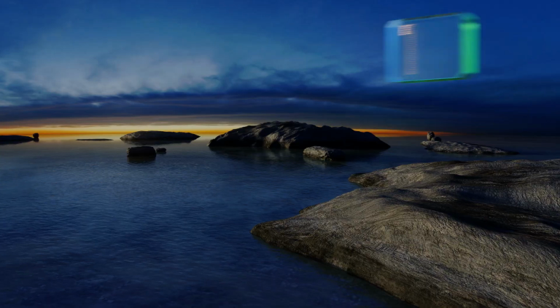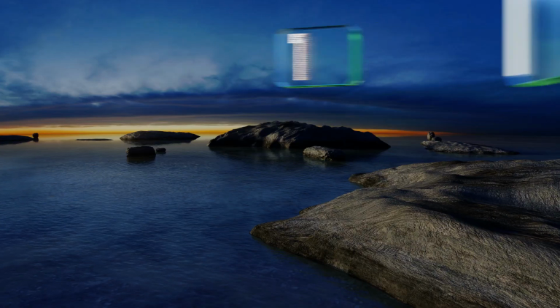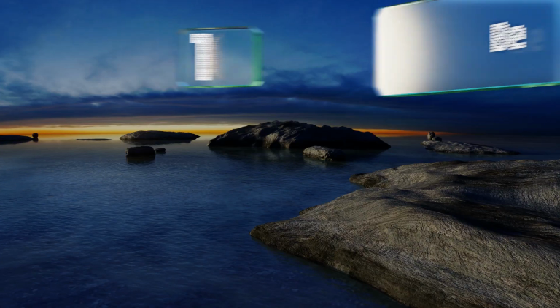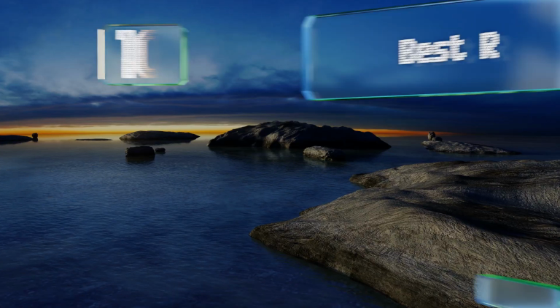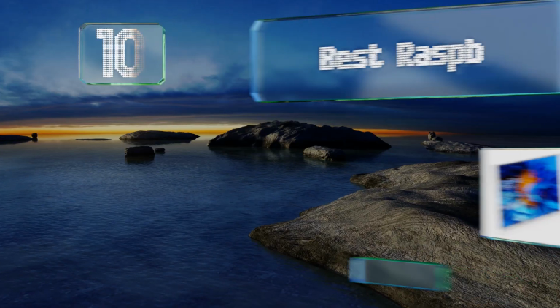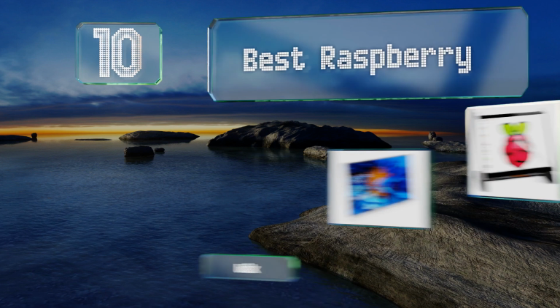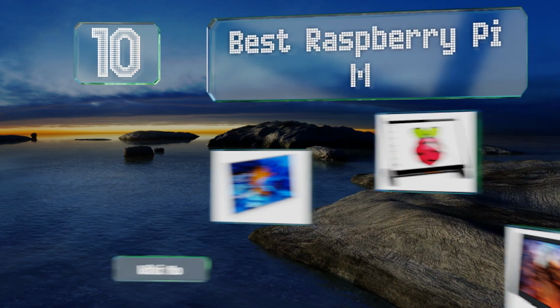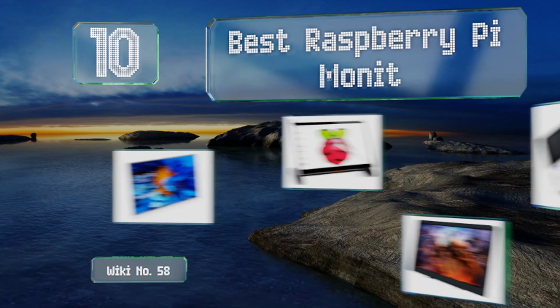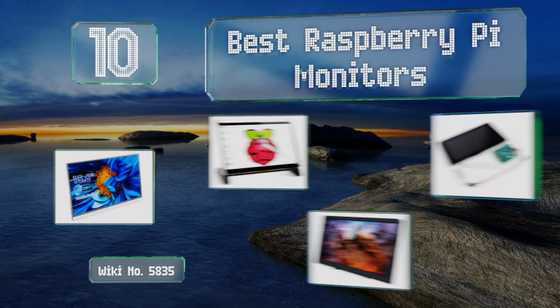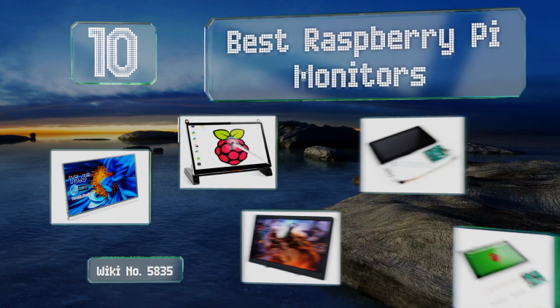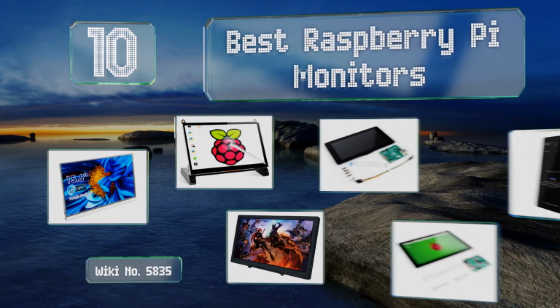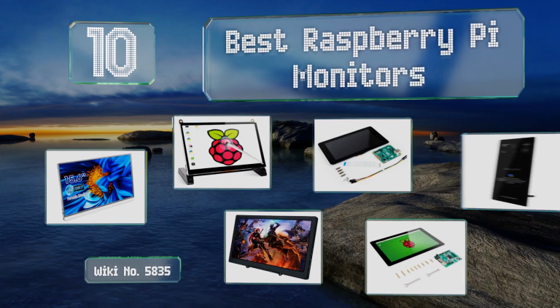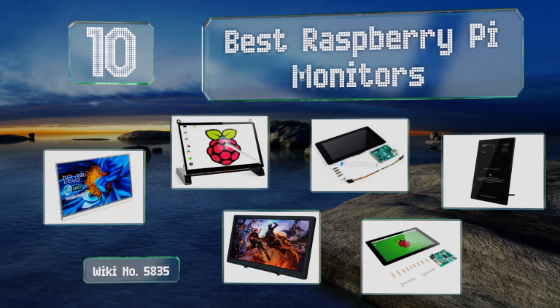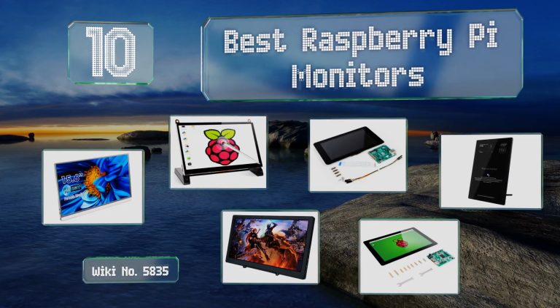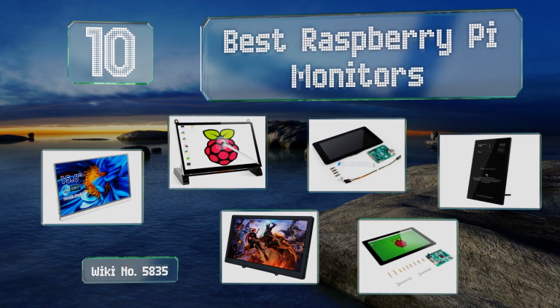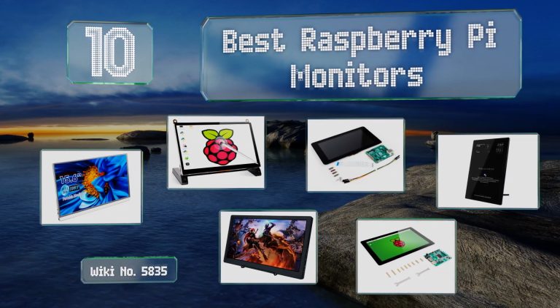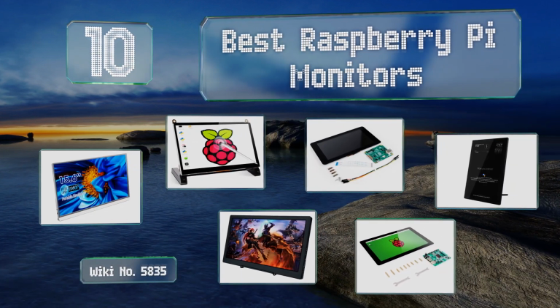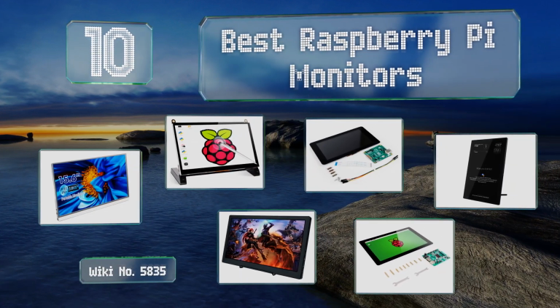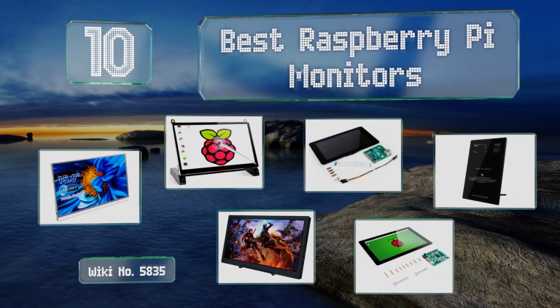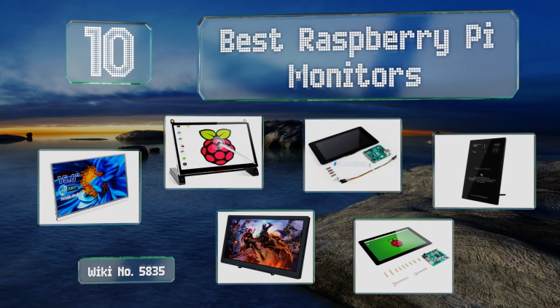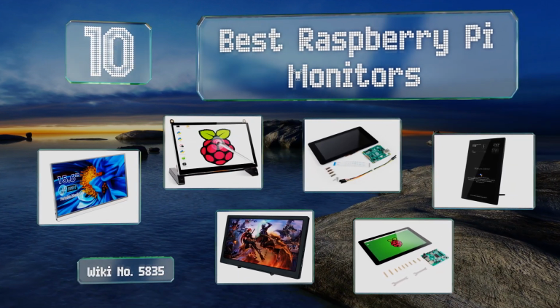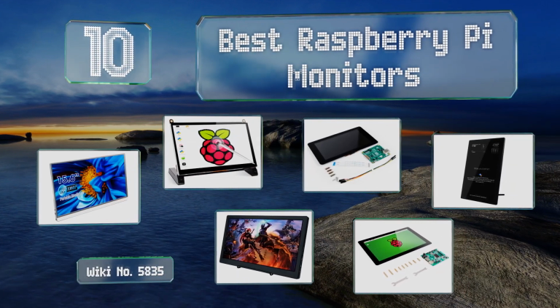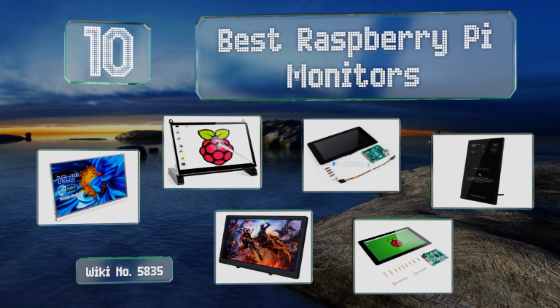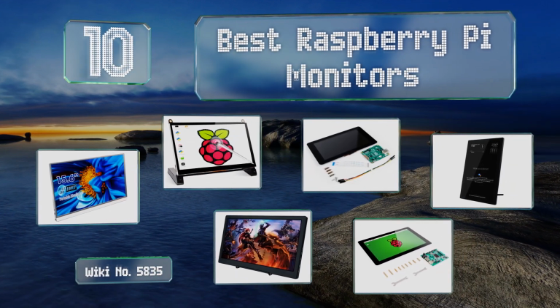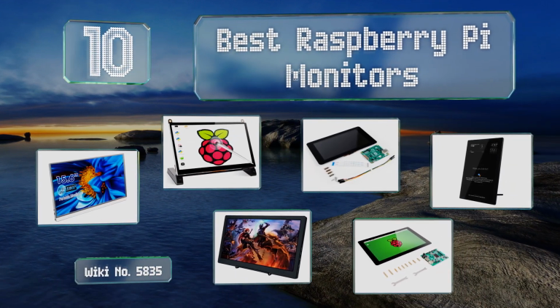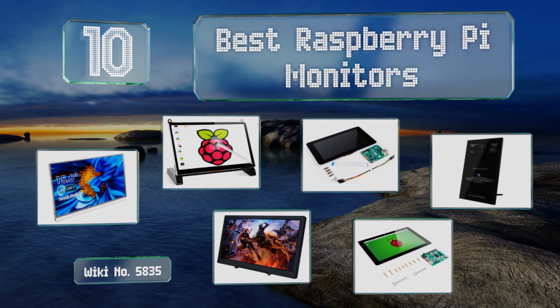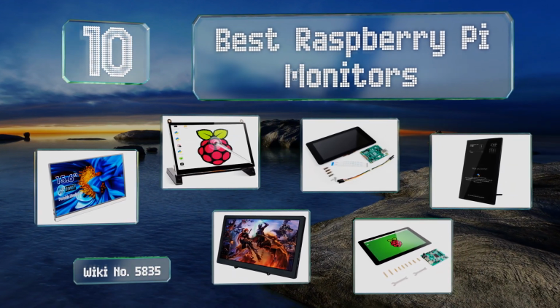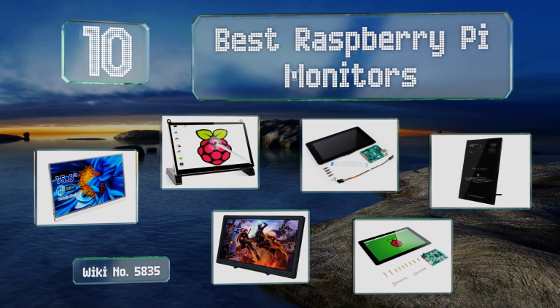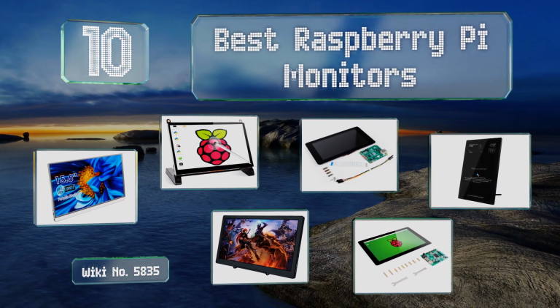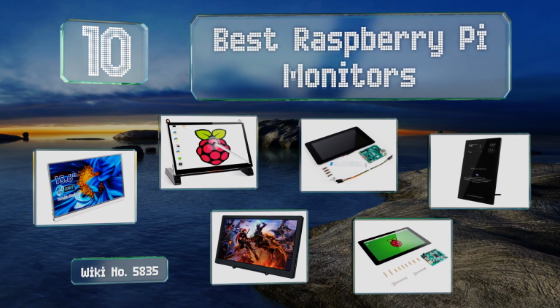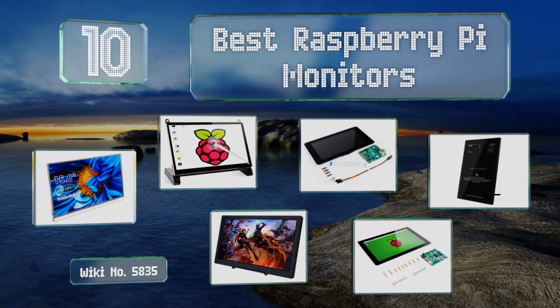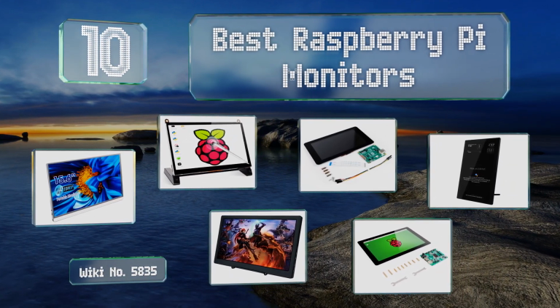EasyVid presents the 10 best Raspberry Pi monitors. Let's get started with the list.